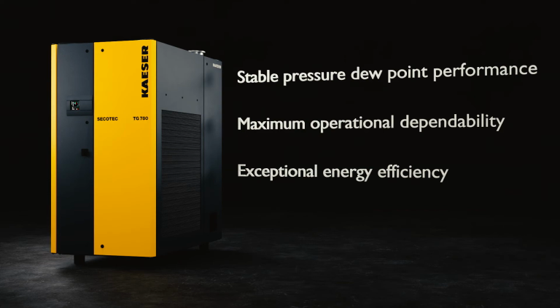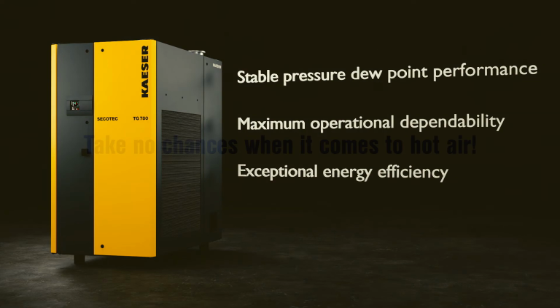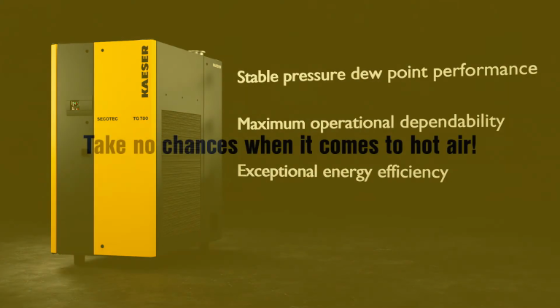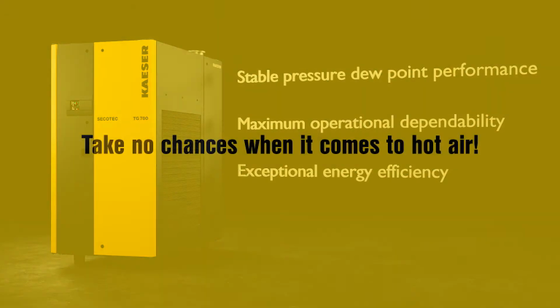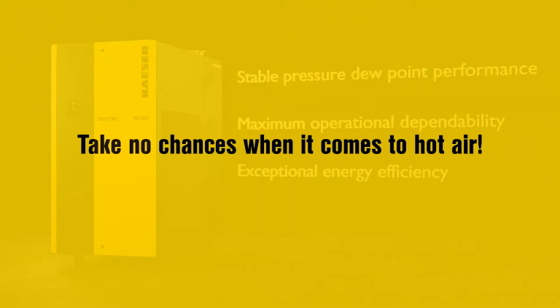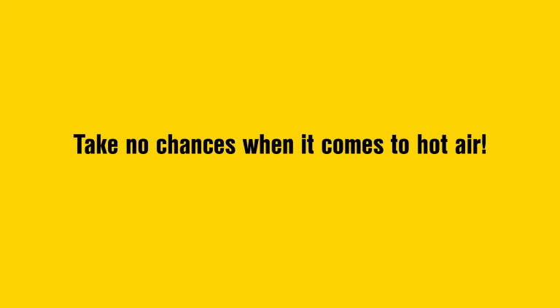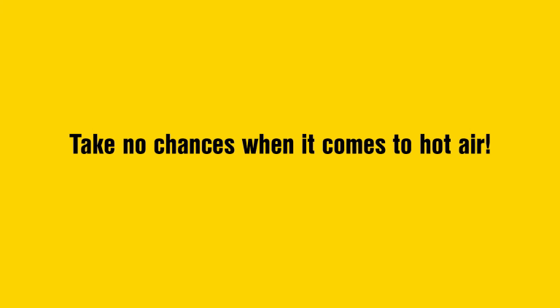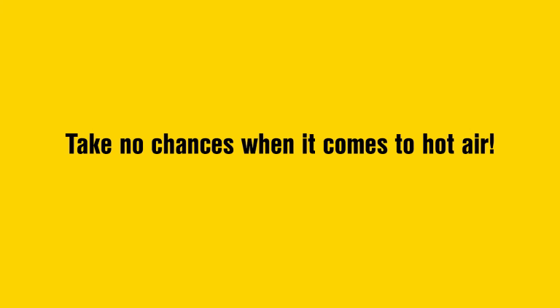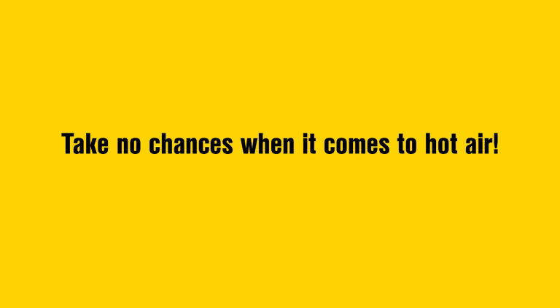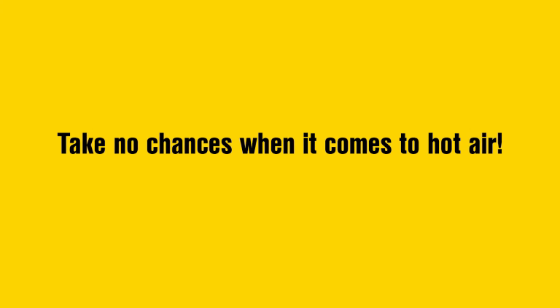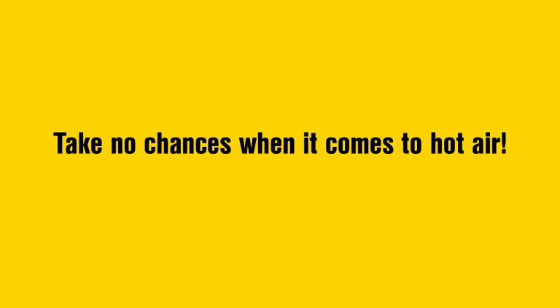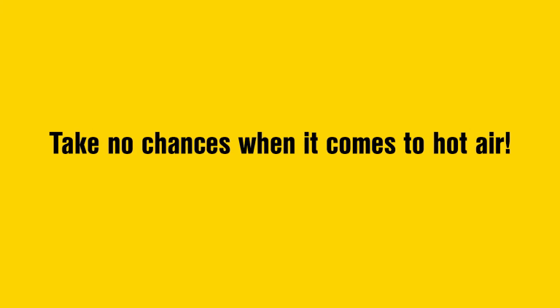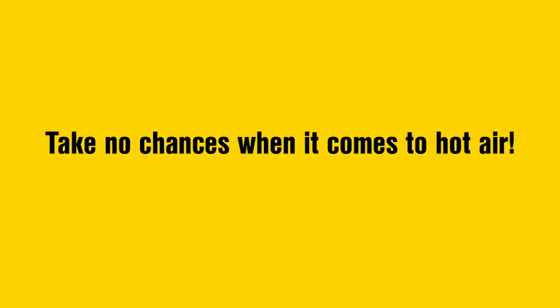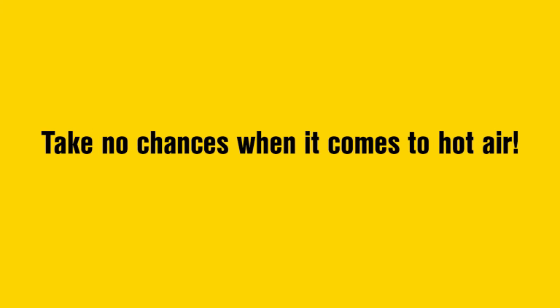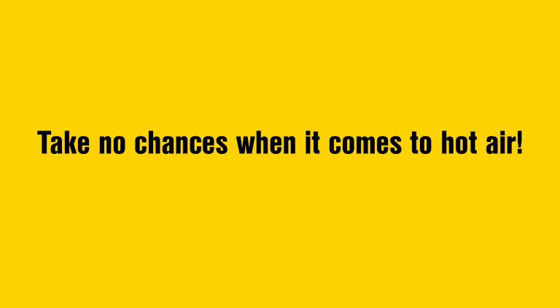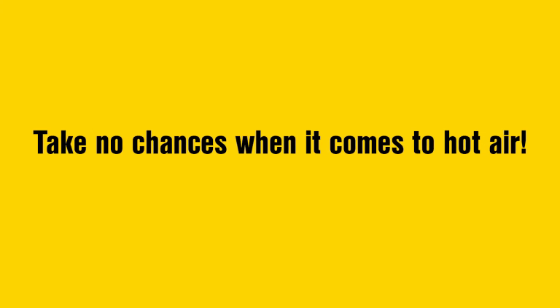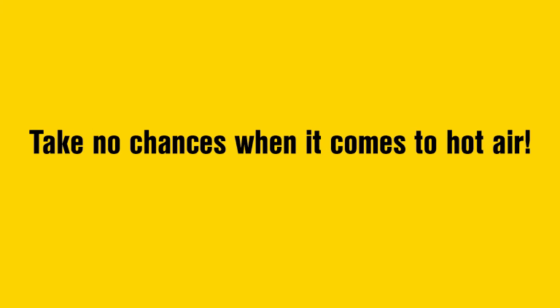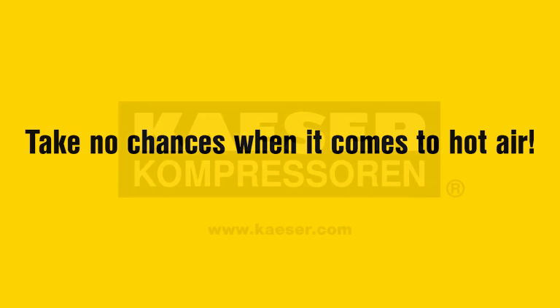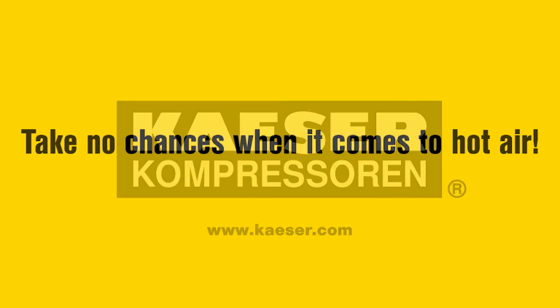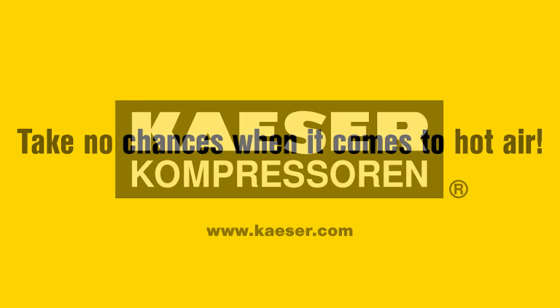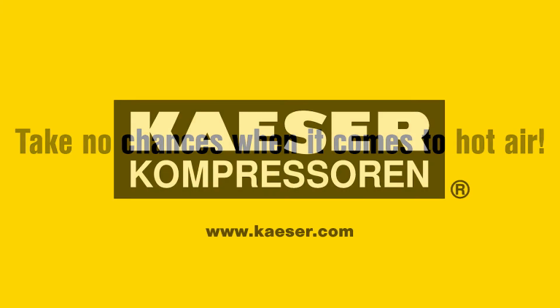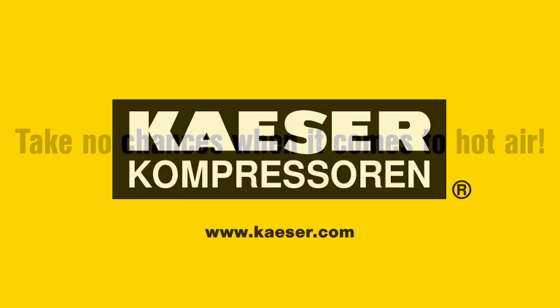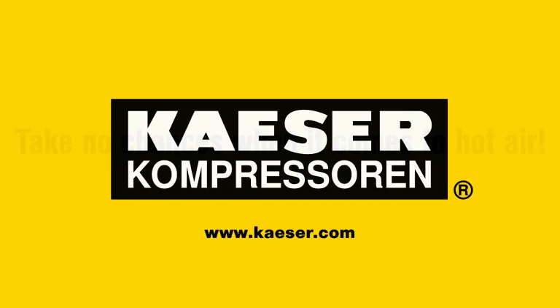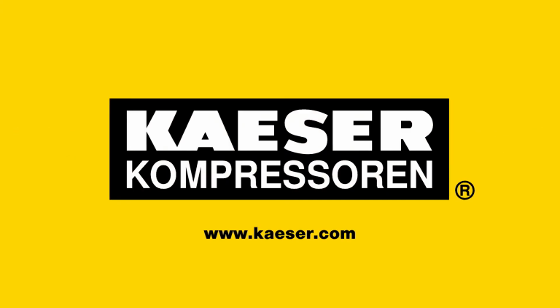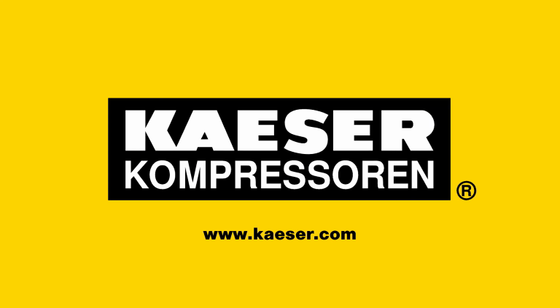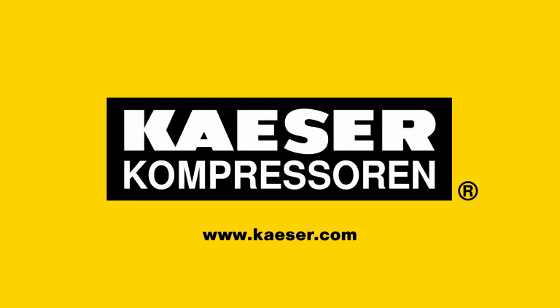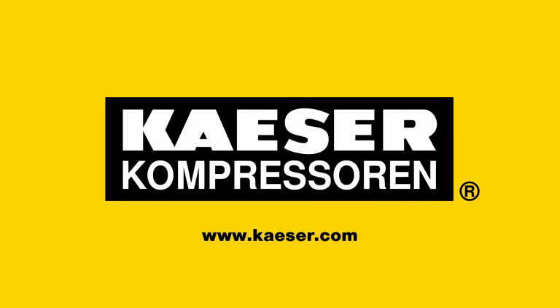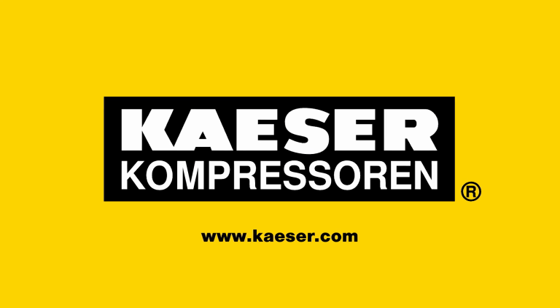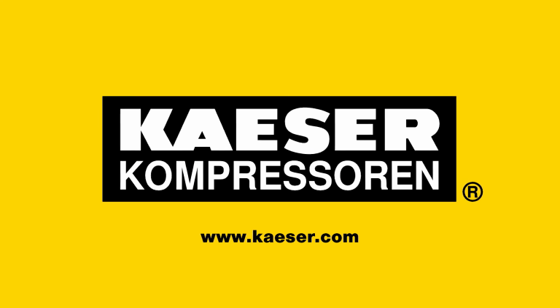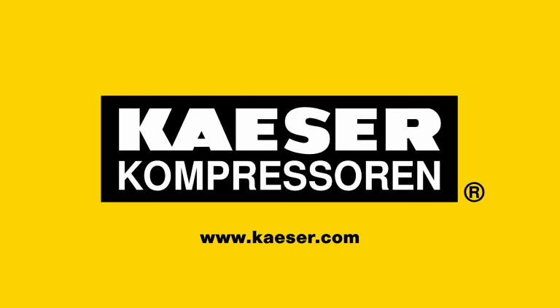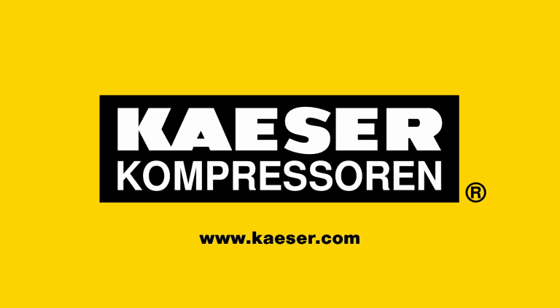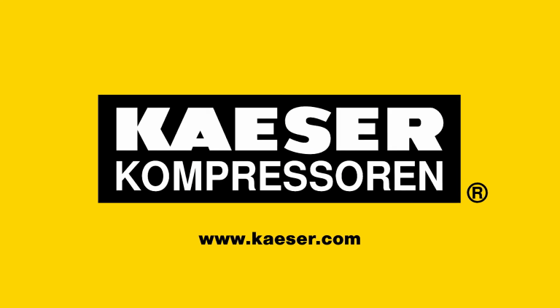Take no chances when it comes to hot air. Choose Kesa Compressoren.